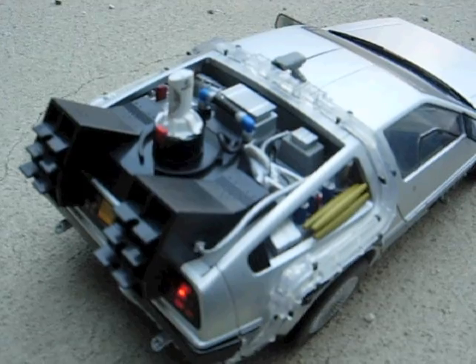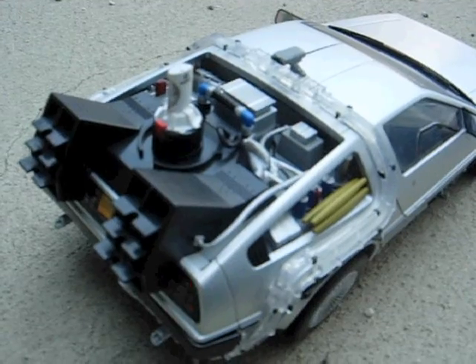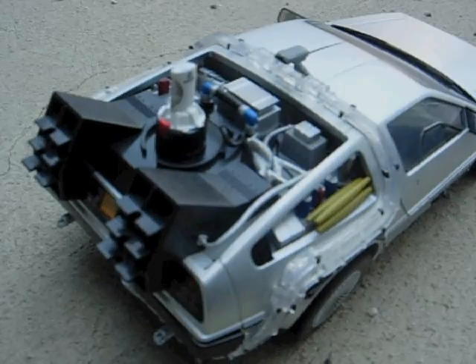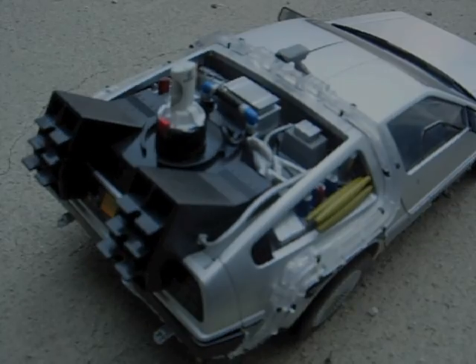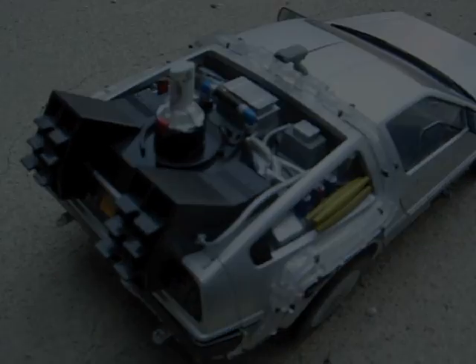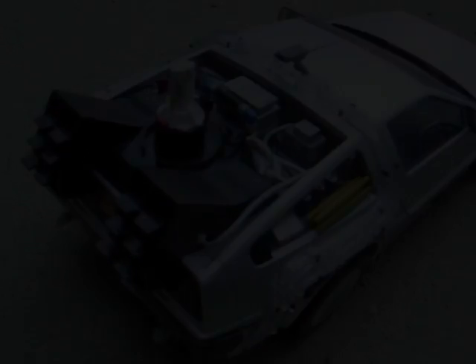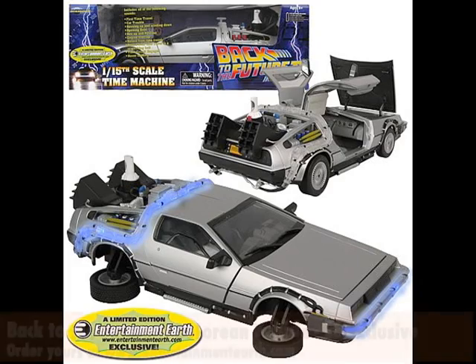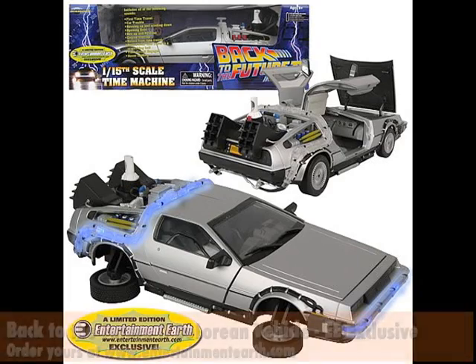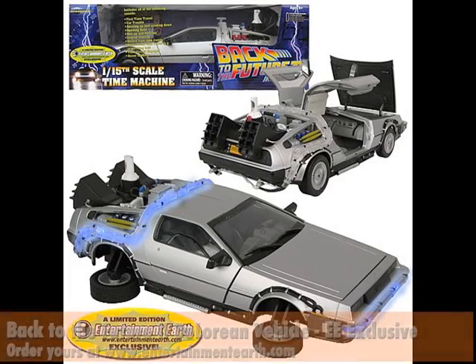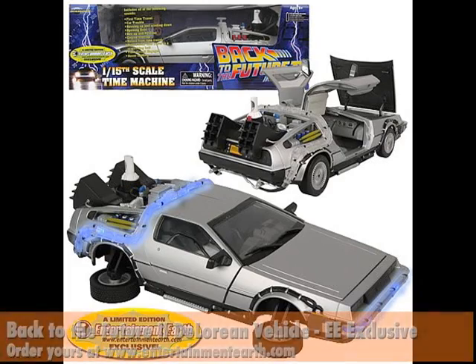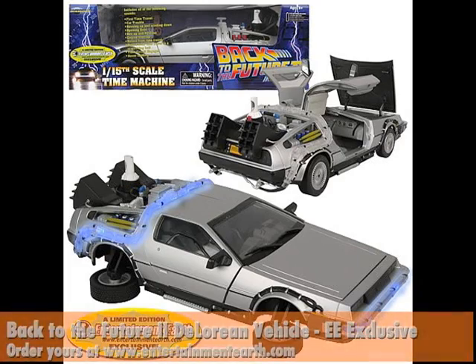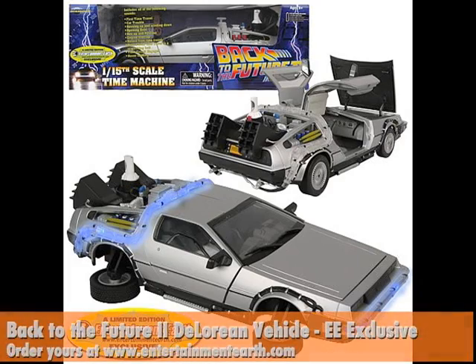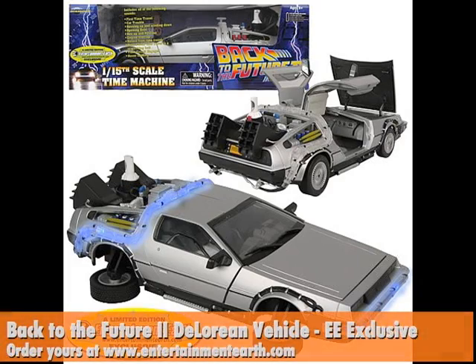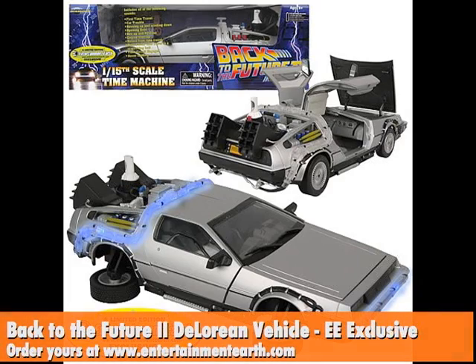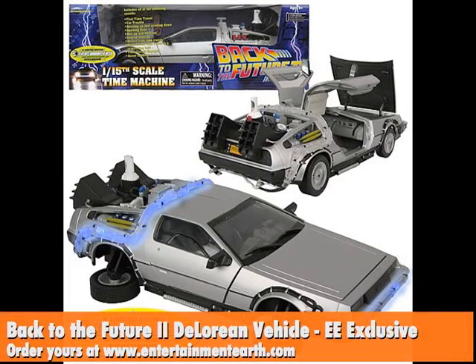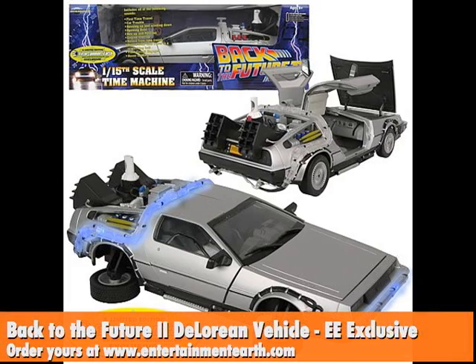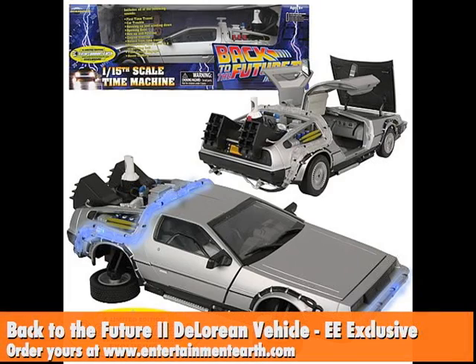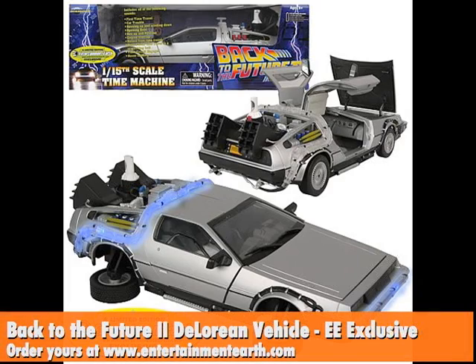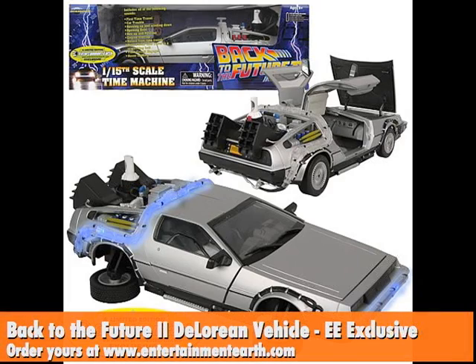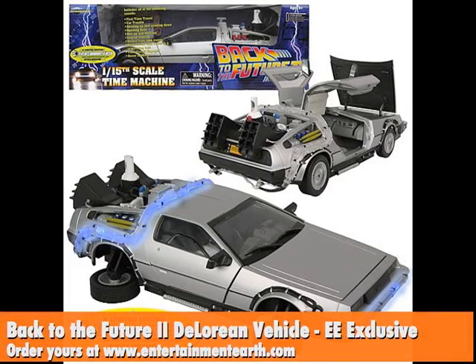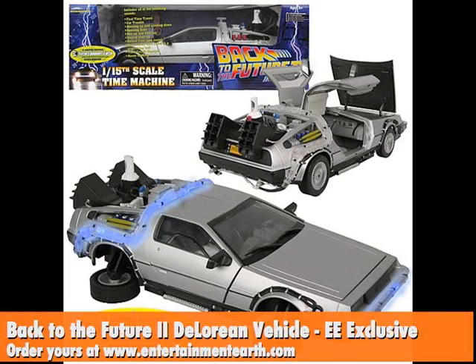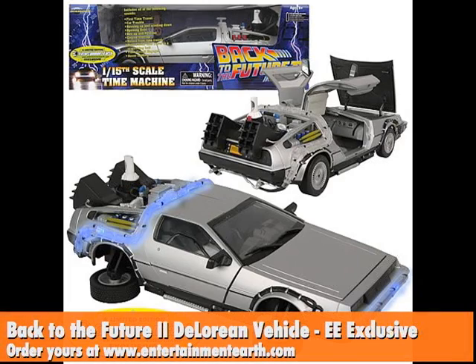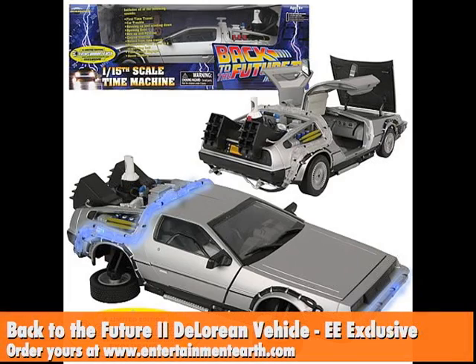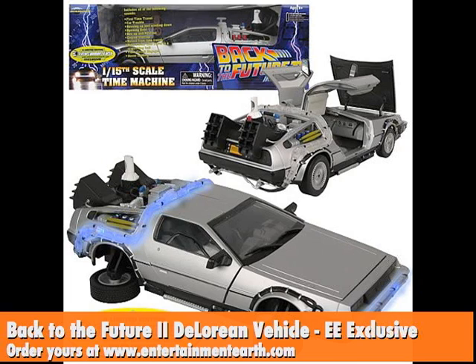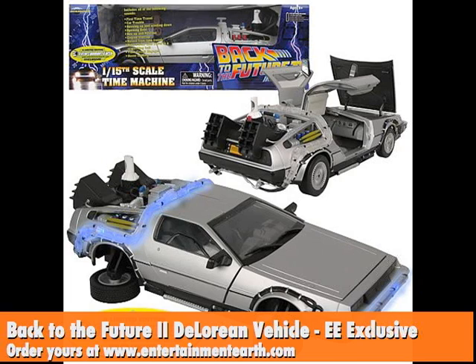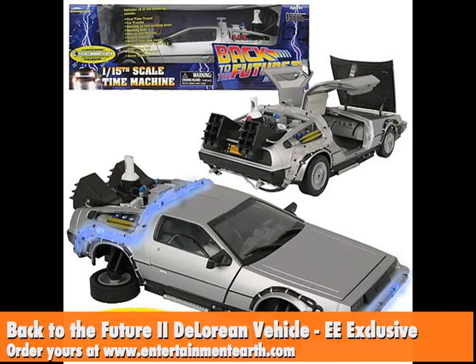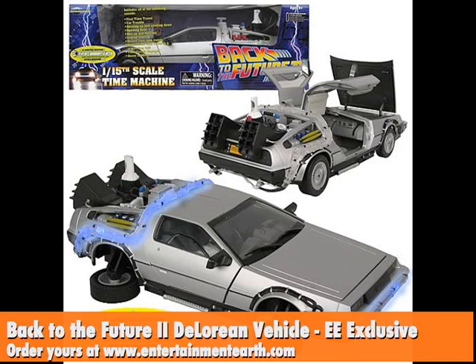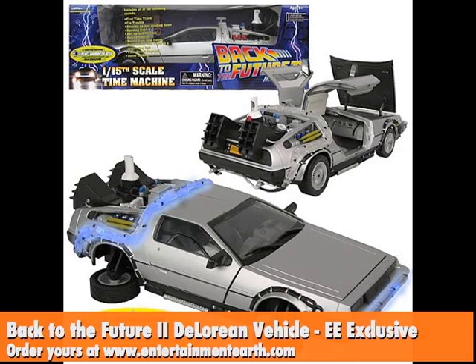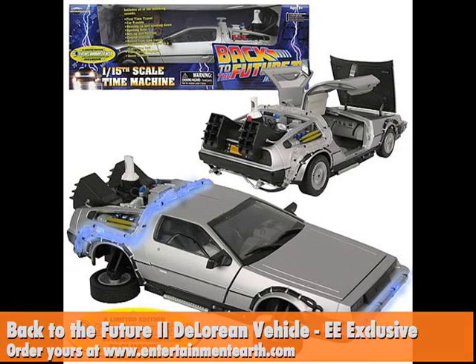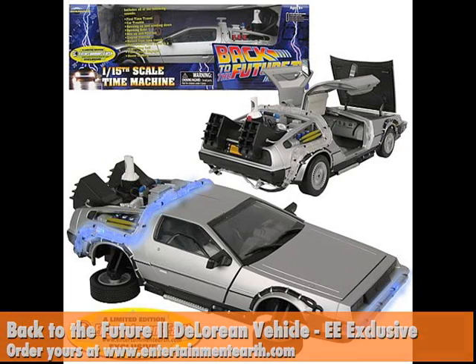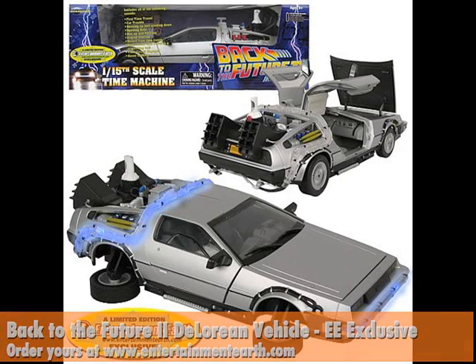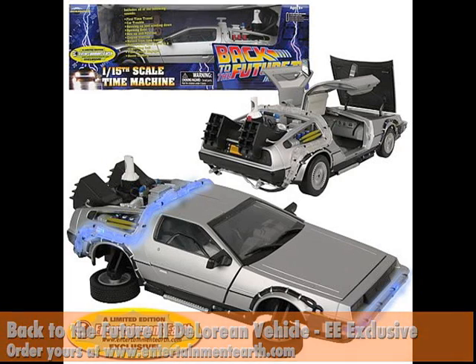You can only get the Back to the Future 2 exclusive DeLorean vehicle at Entertainment Earth. The hover conversion is available nowhere else!